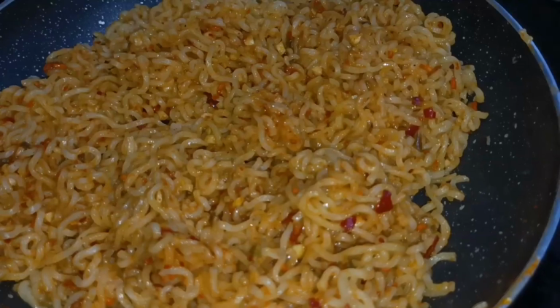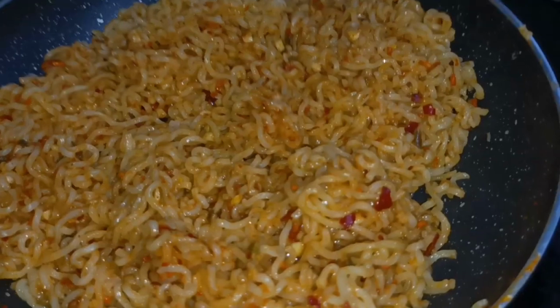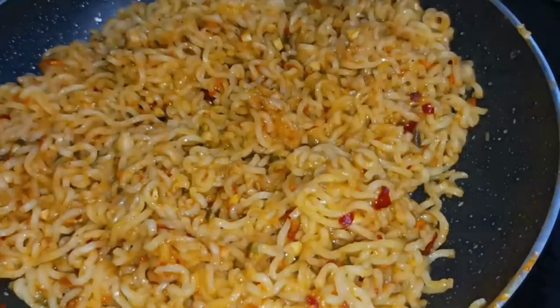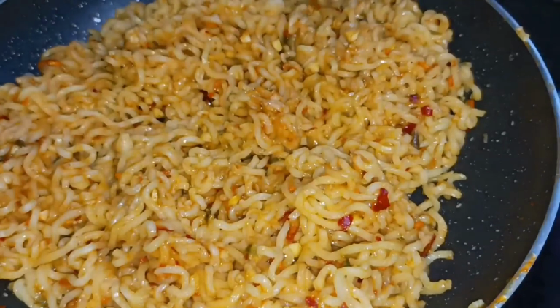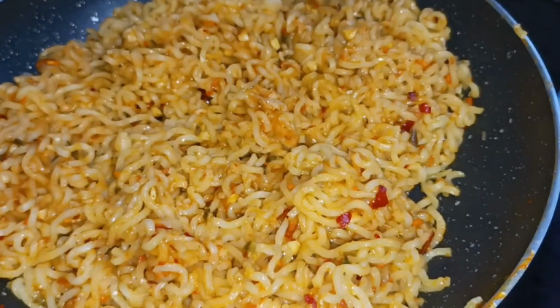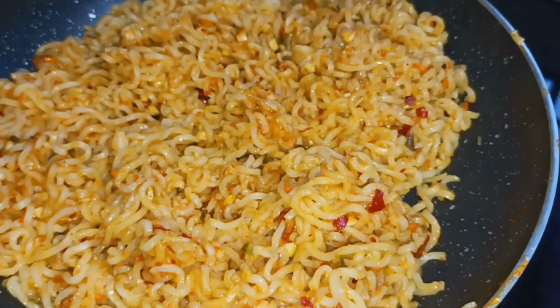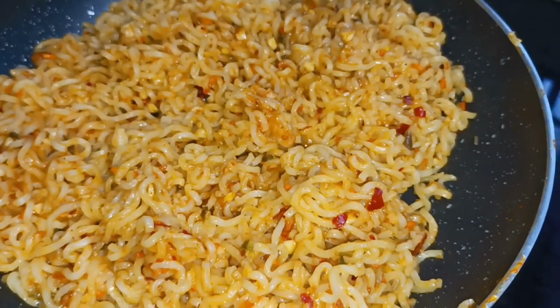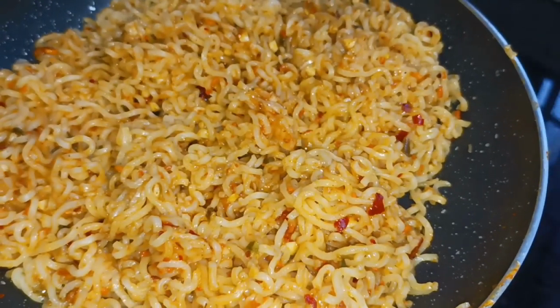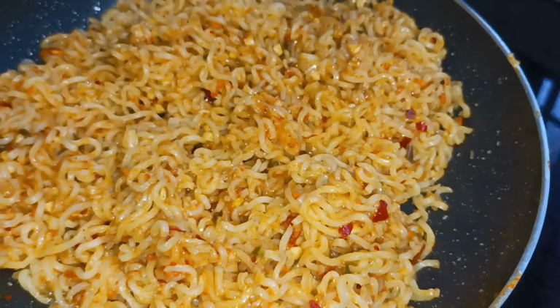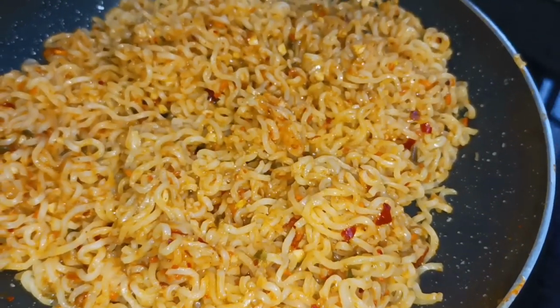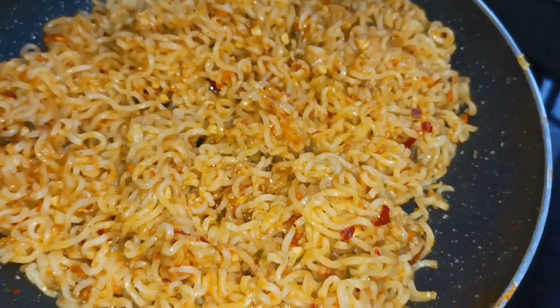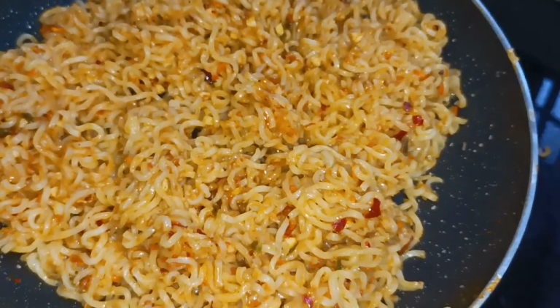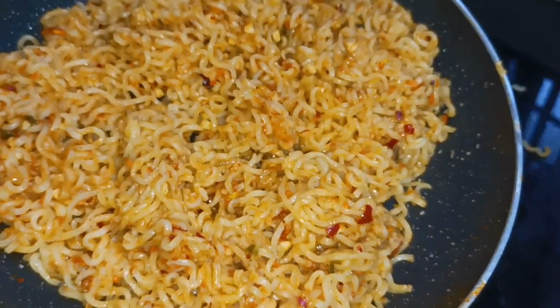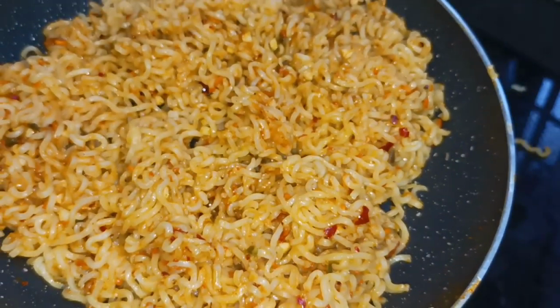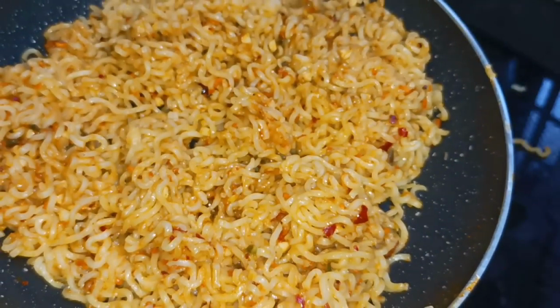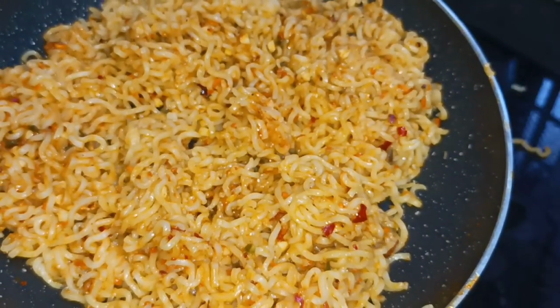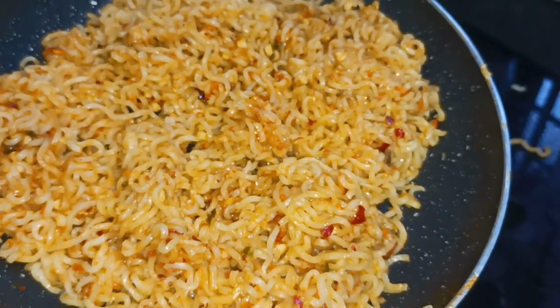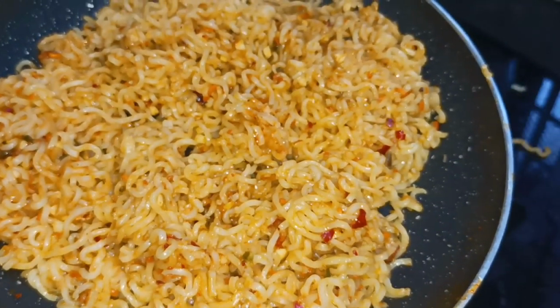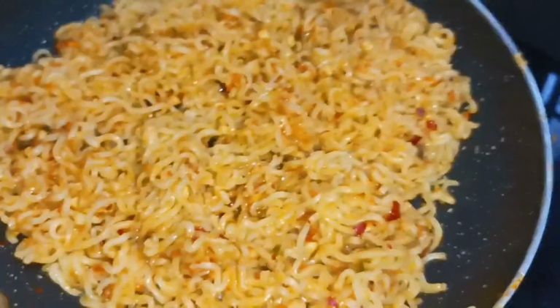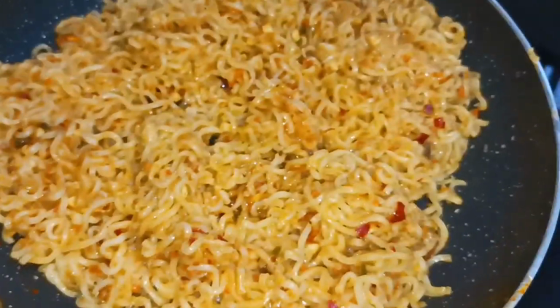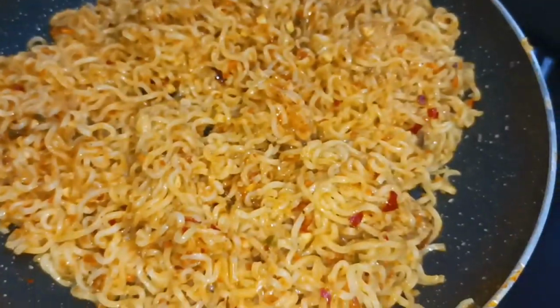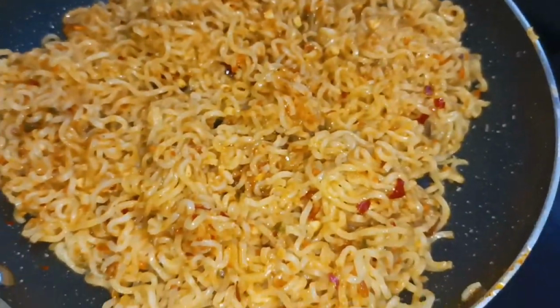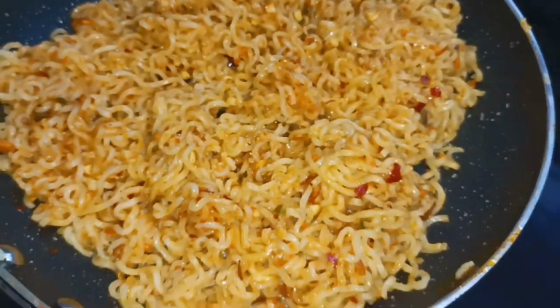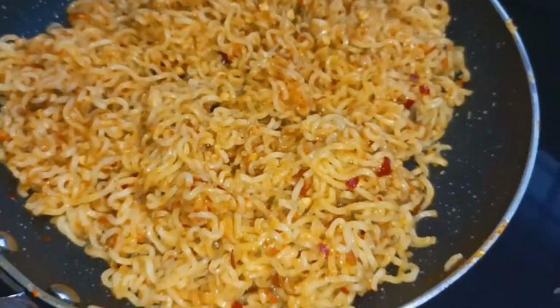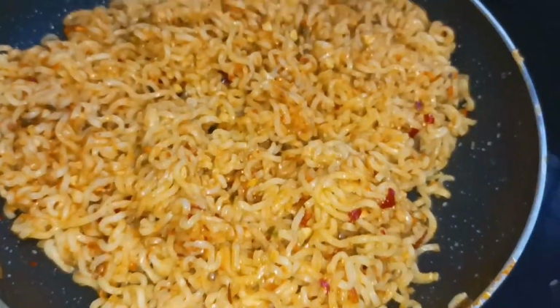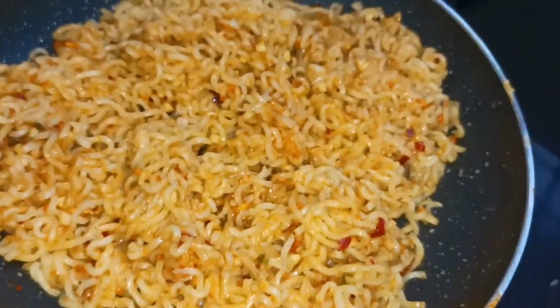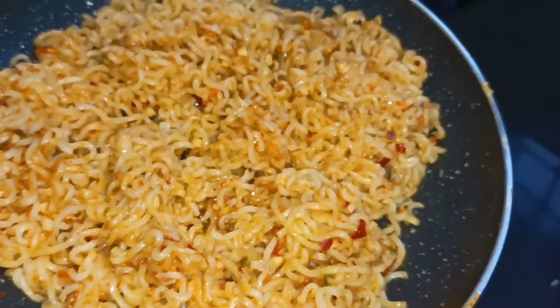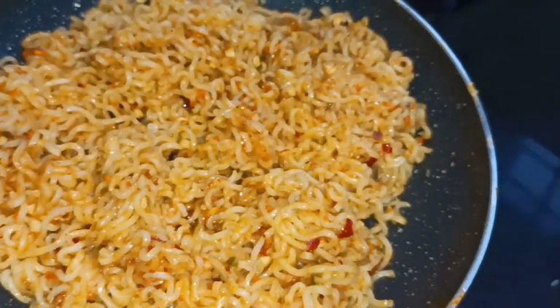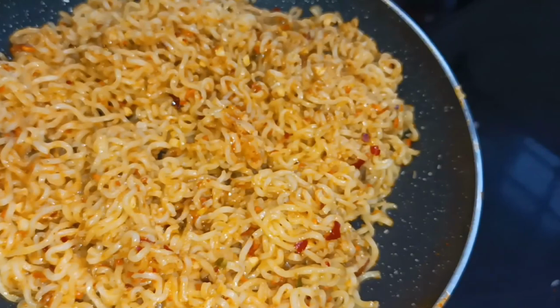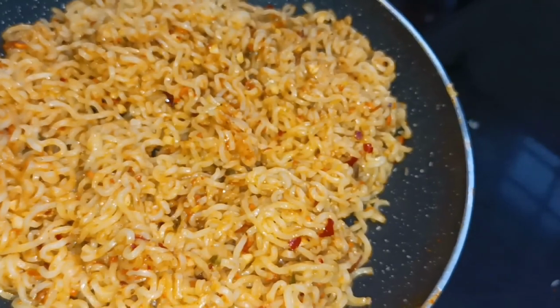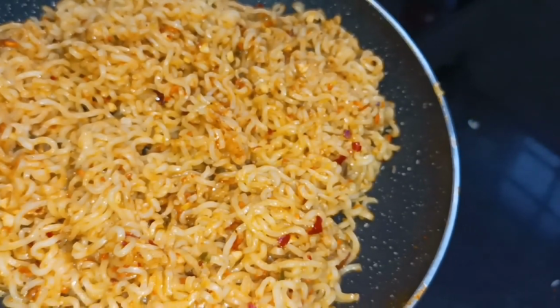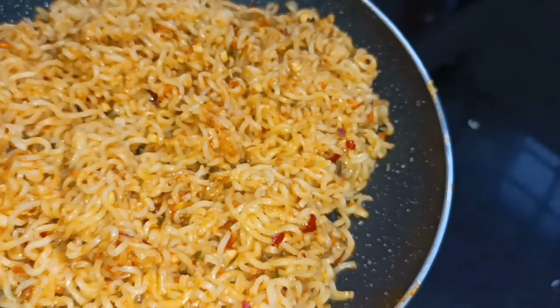Hello, Namaskaram. Hello everyone, welcome to another recipe.